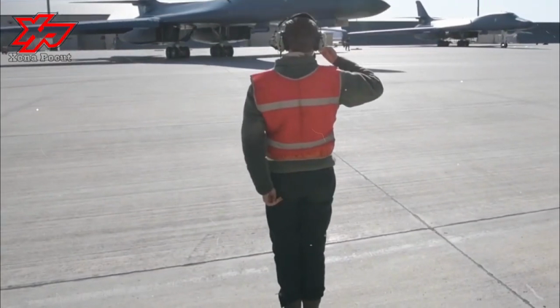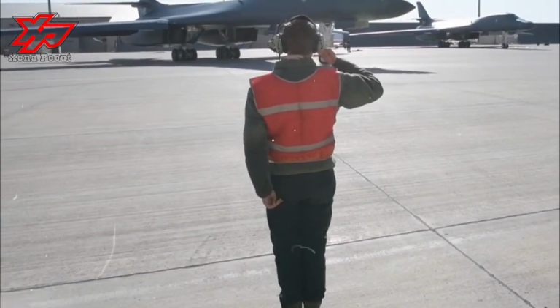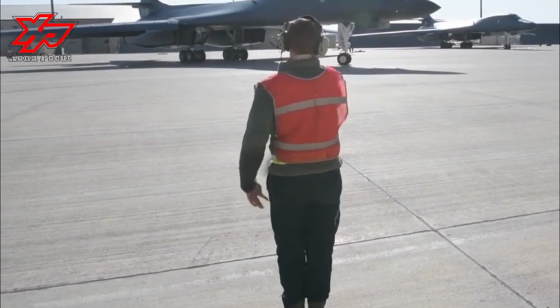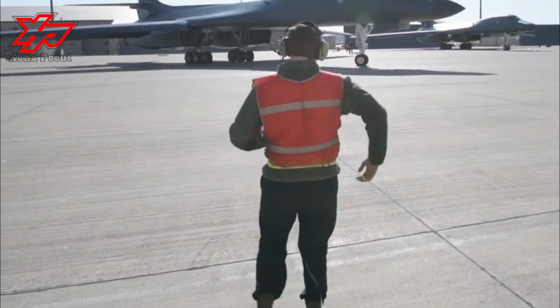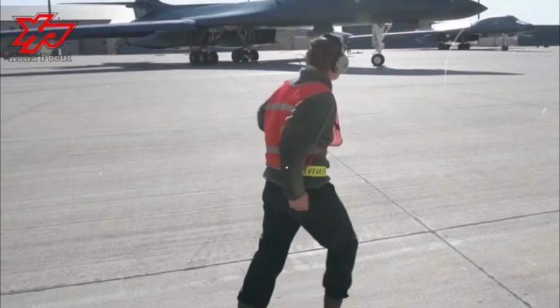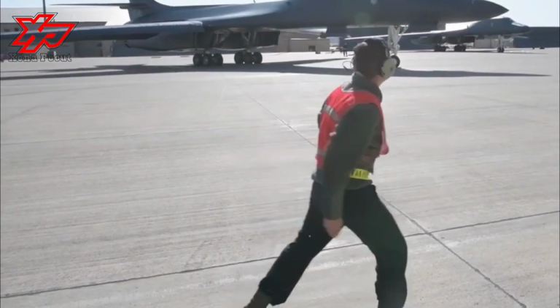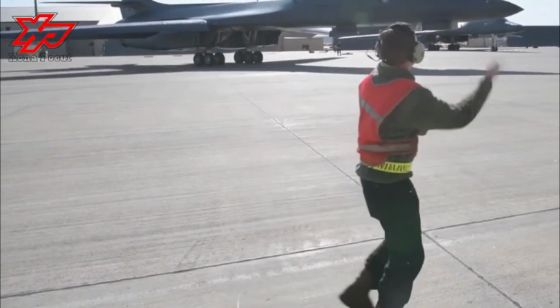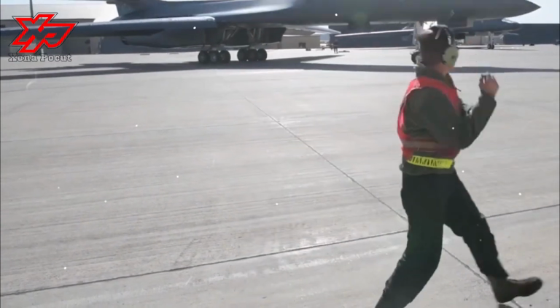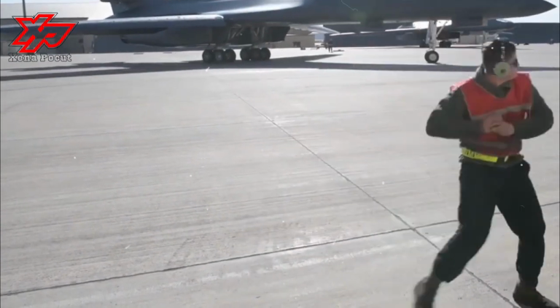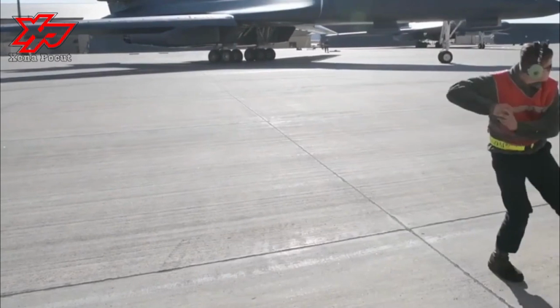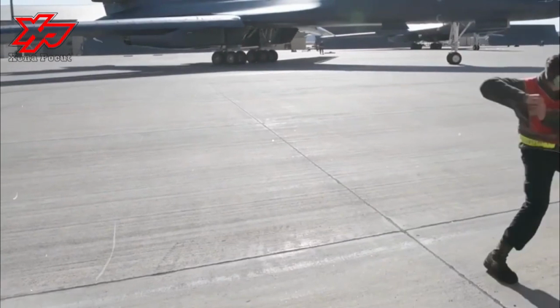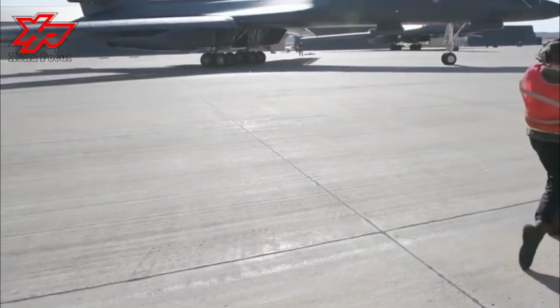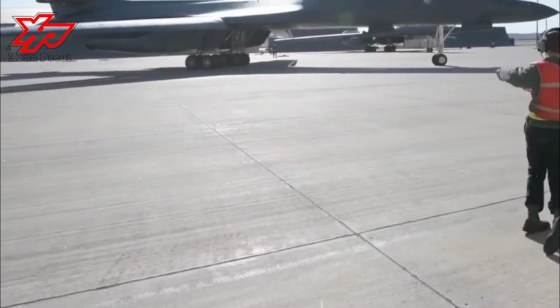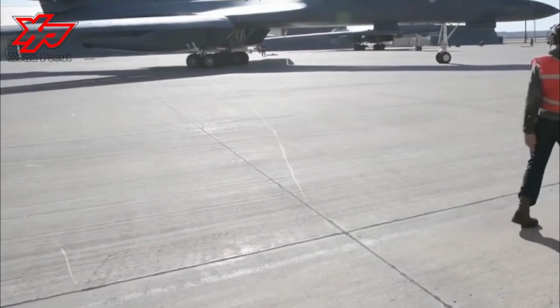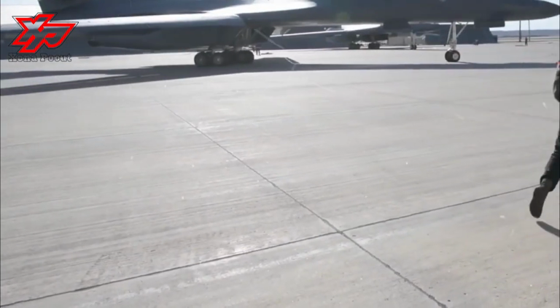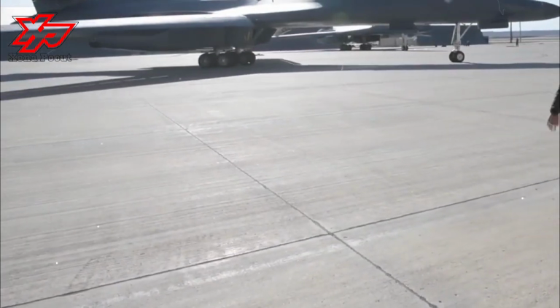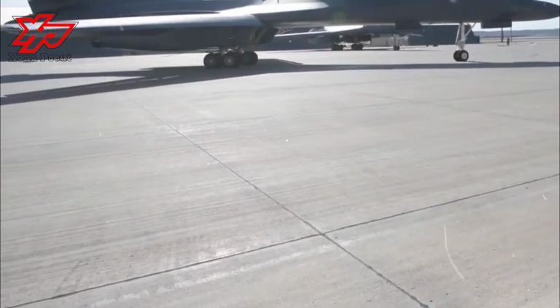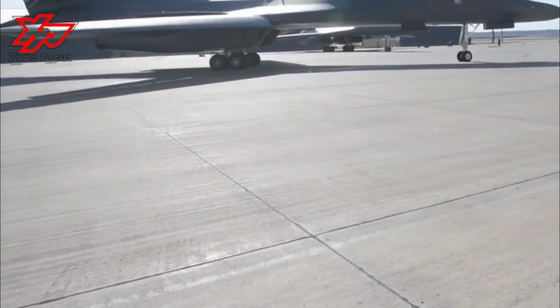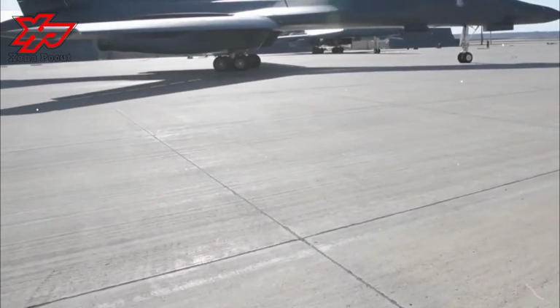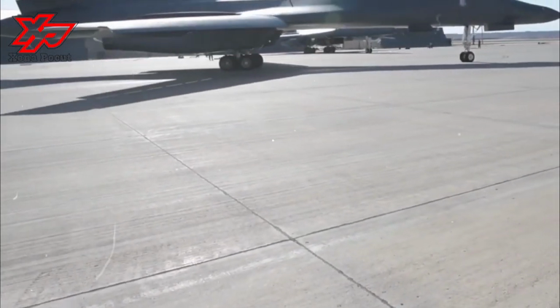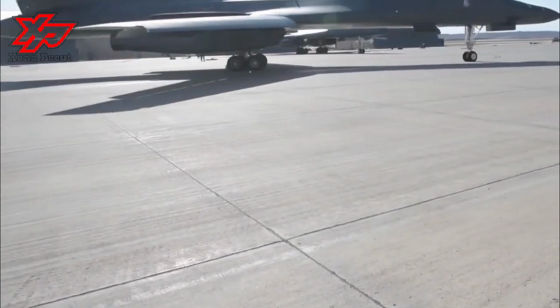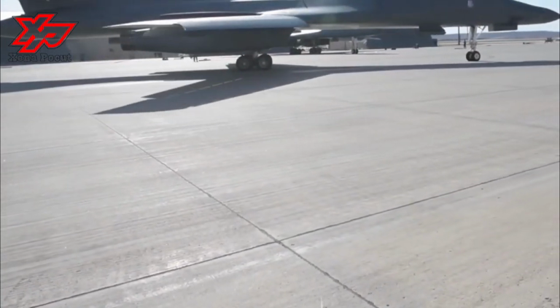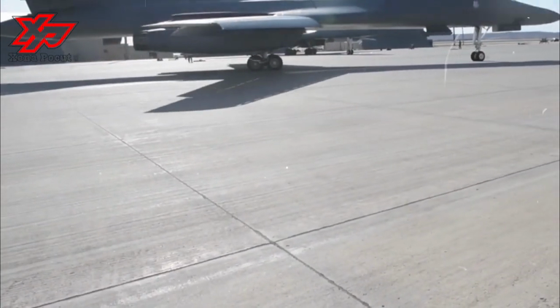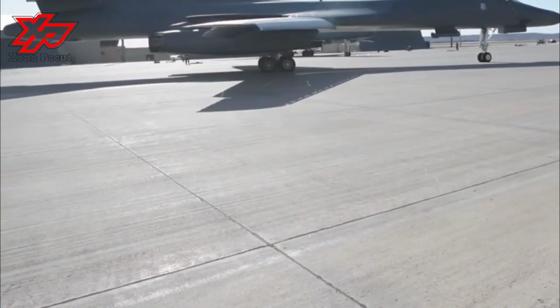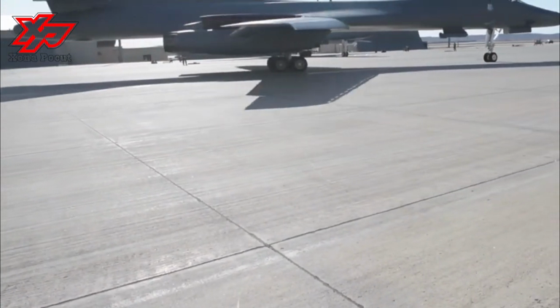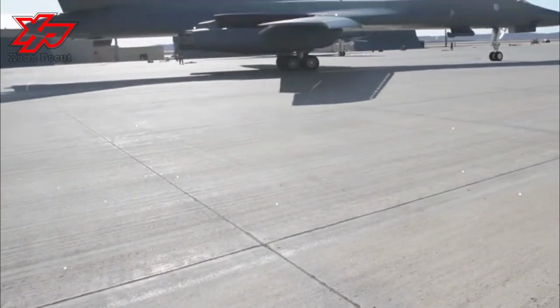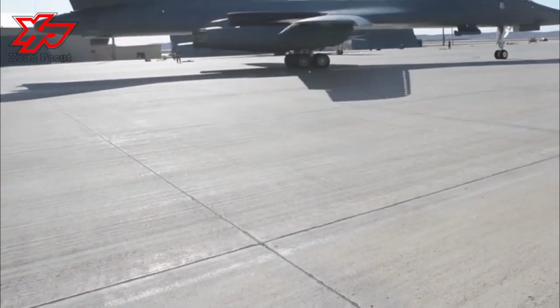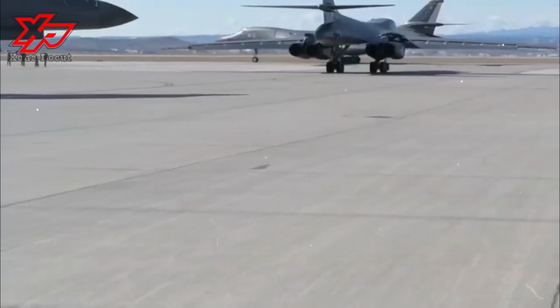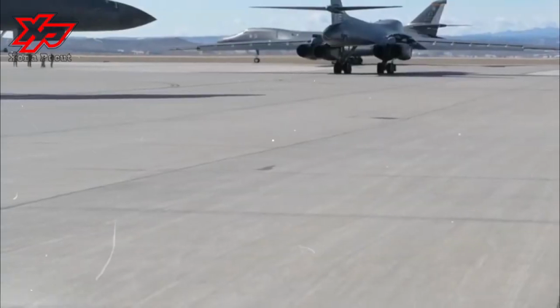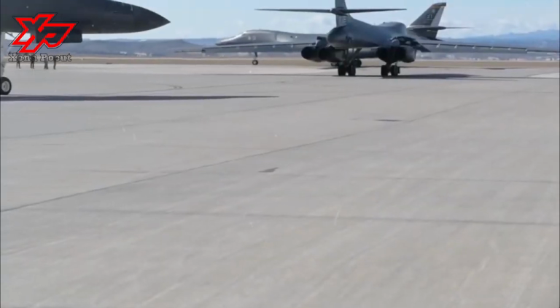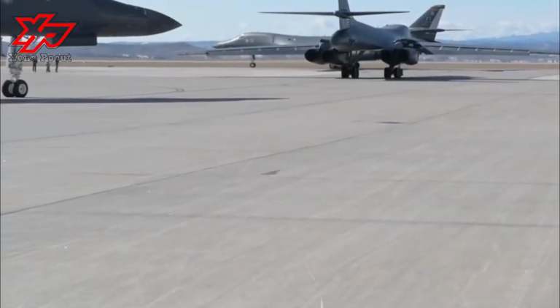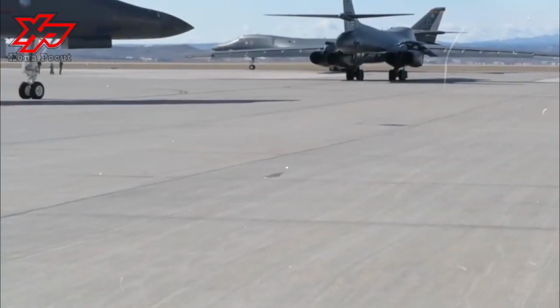The B-1B holds almost 50 world records for speed, payload, range, and time of climb in its class.